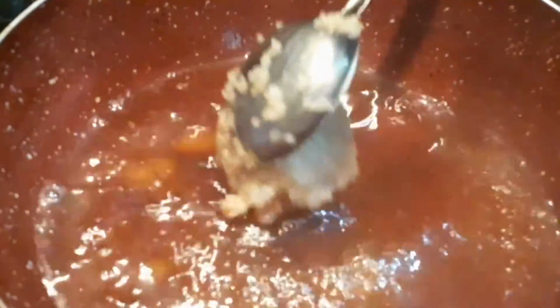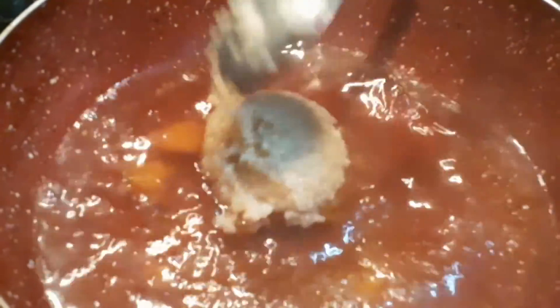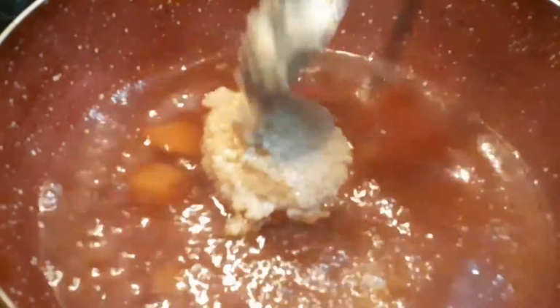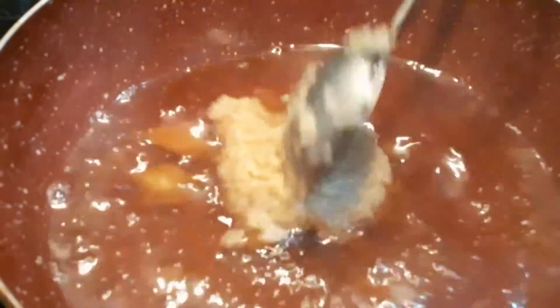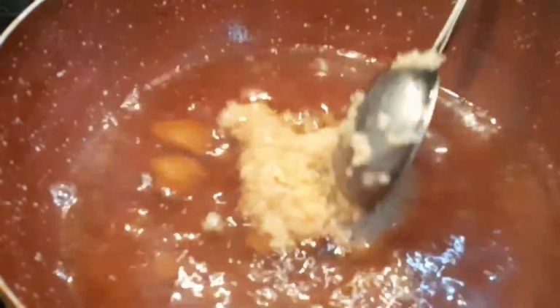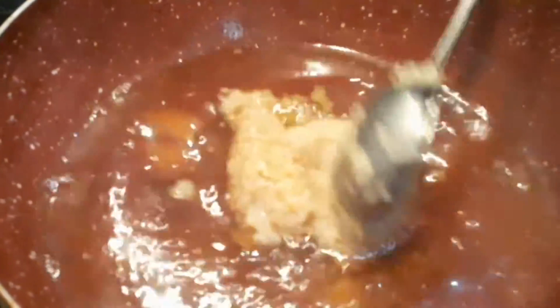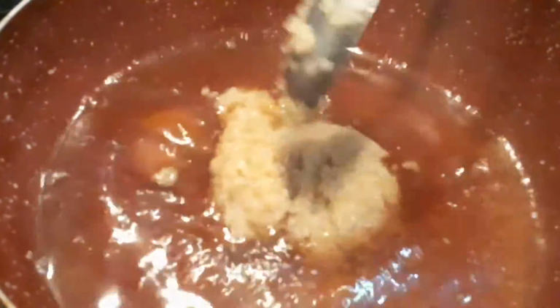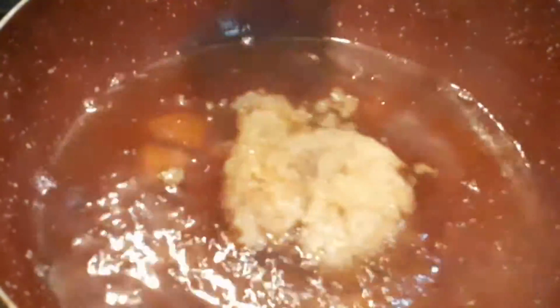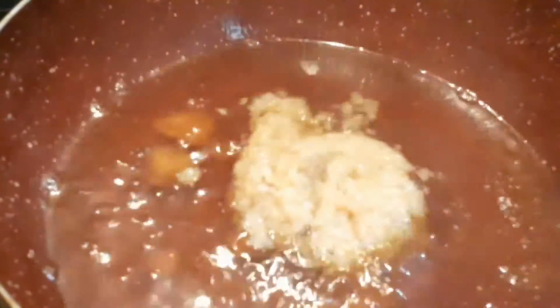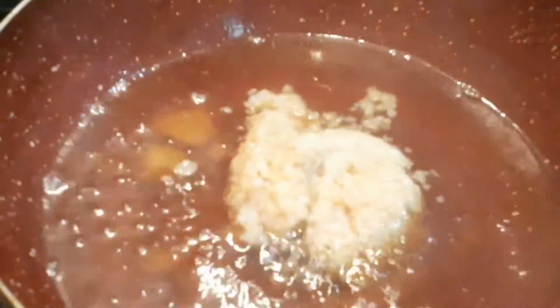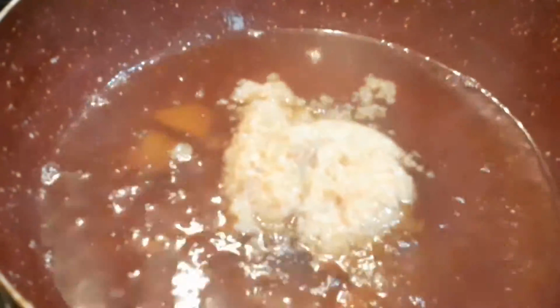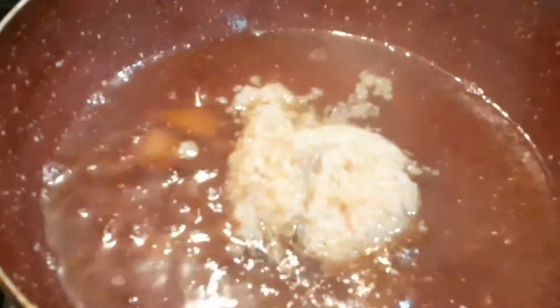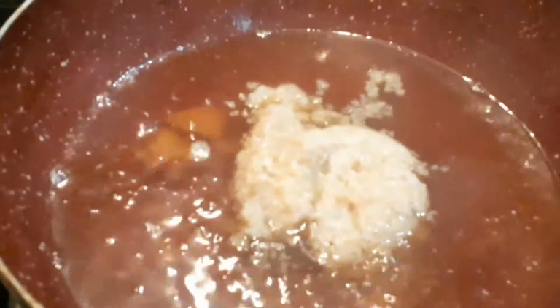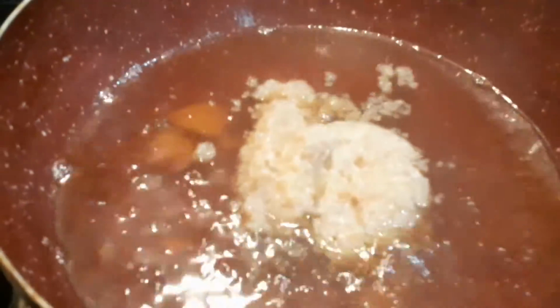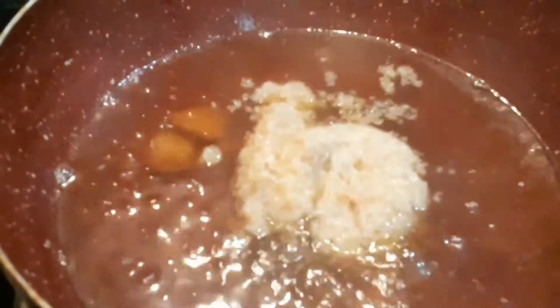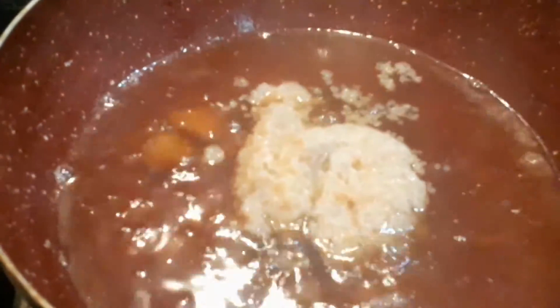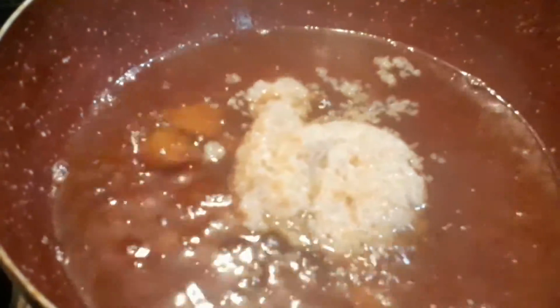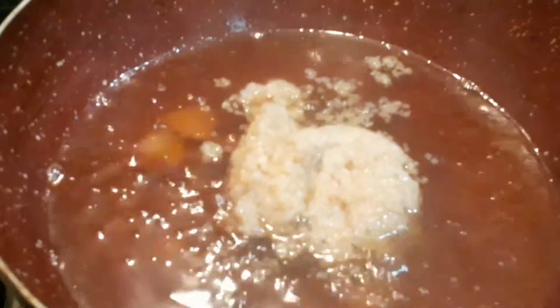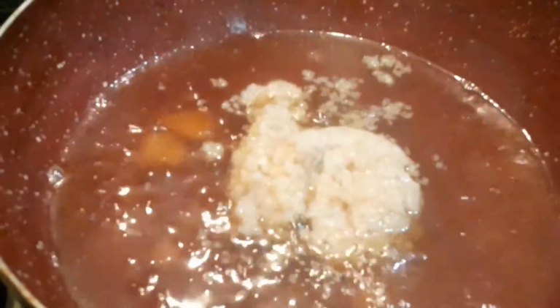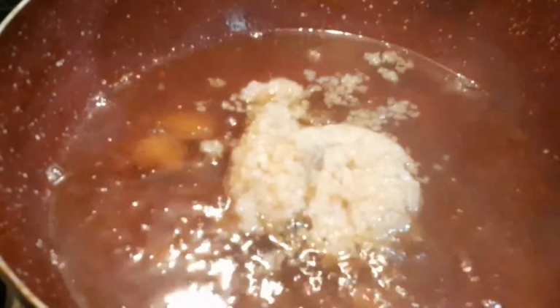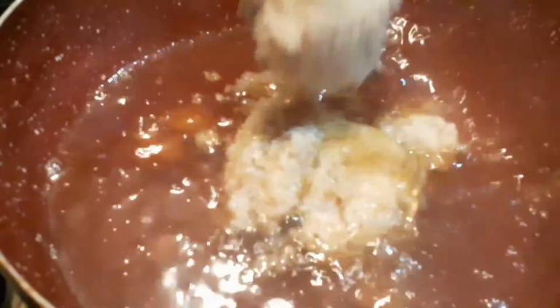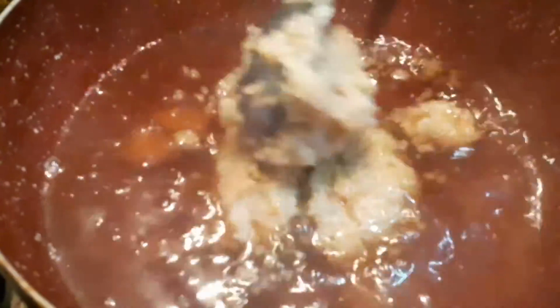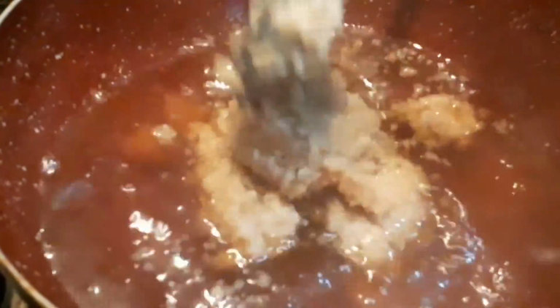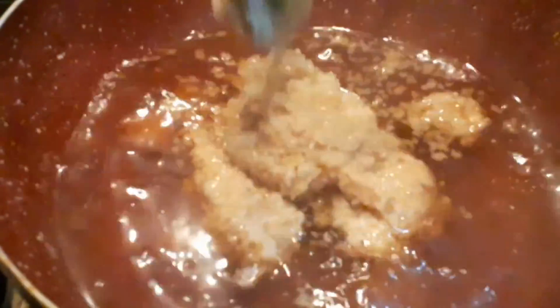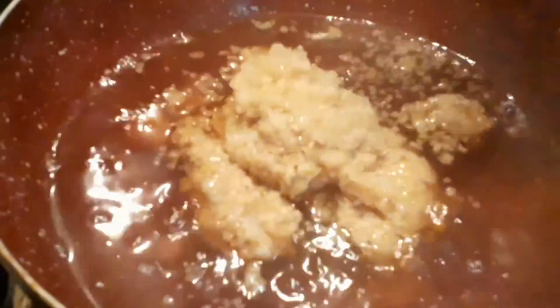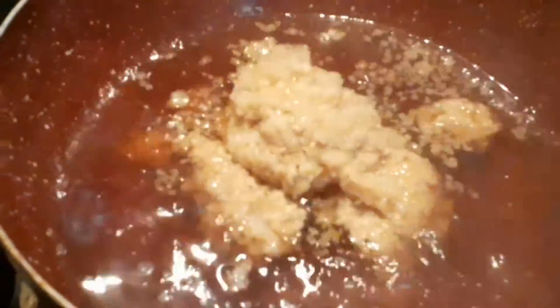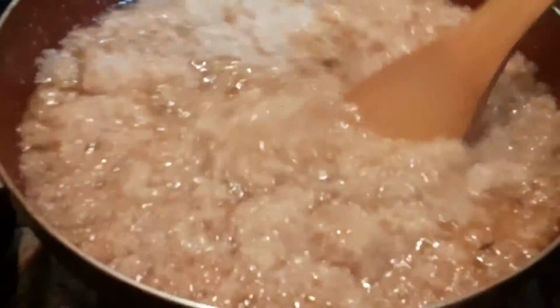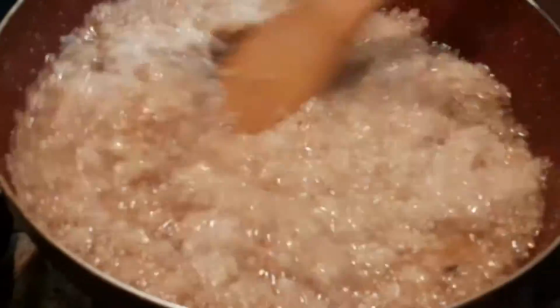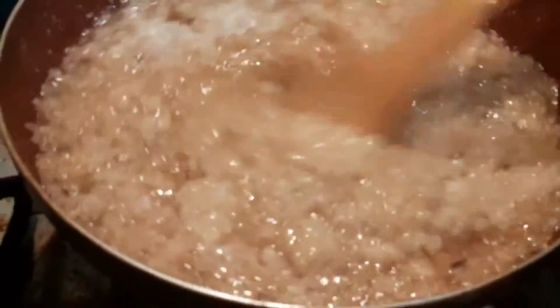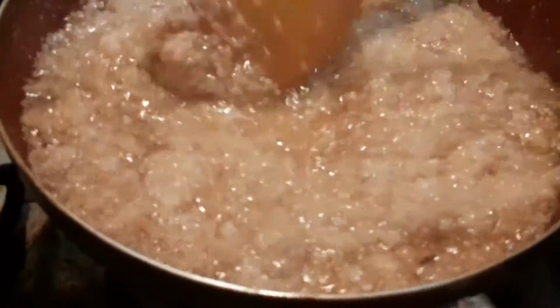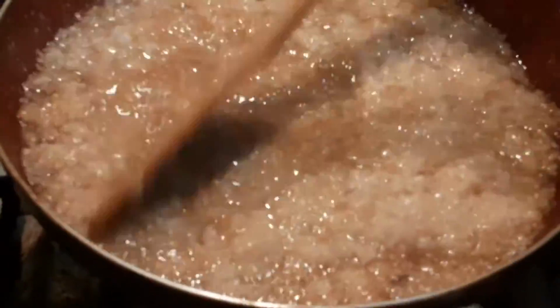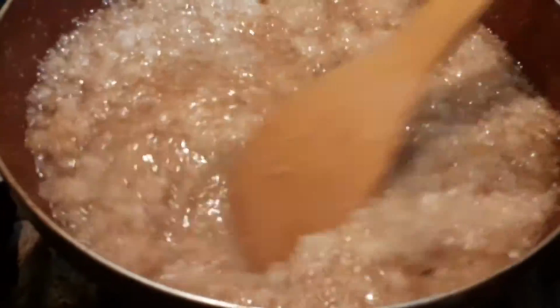Add the cooked broken wheat to the jaggery syrup and add 1 cup ground coconut.